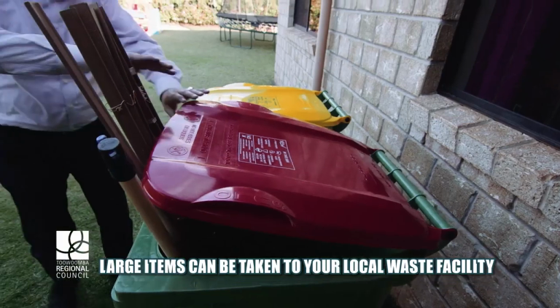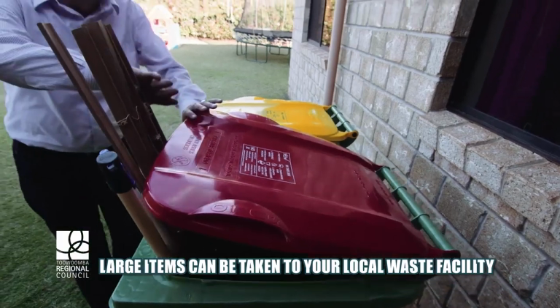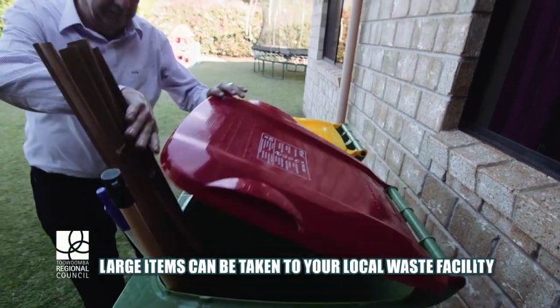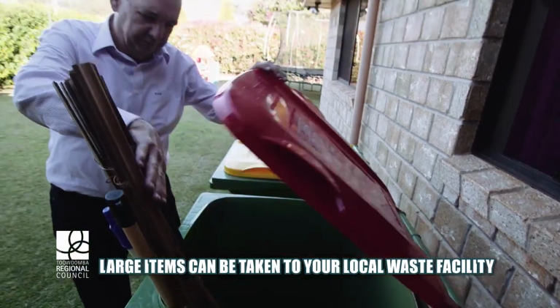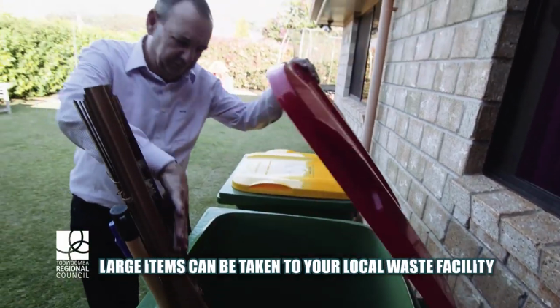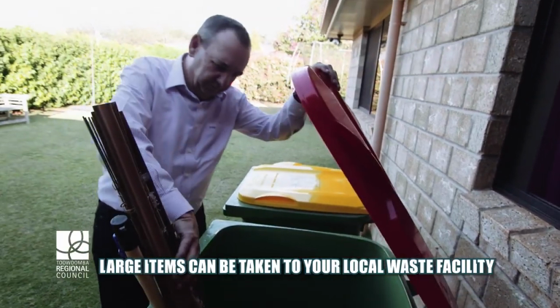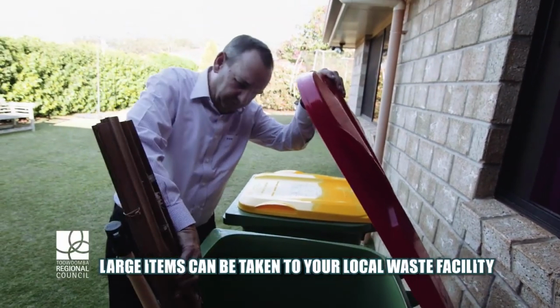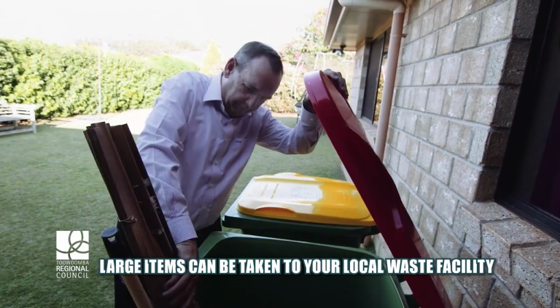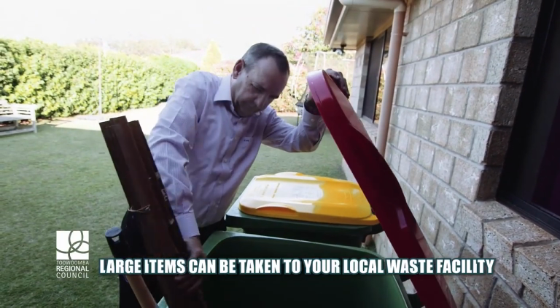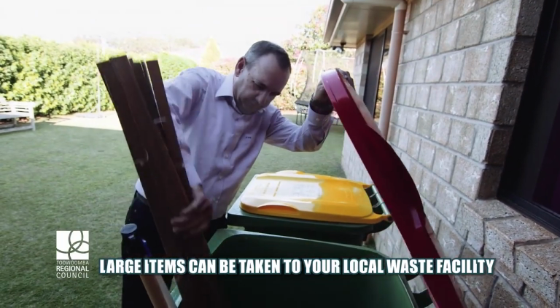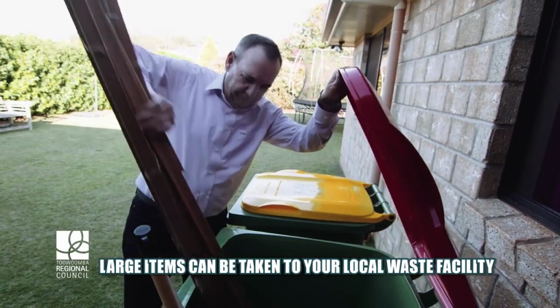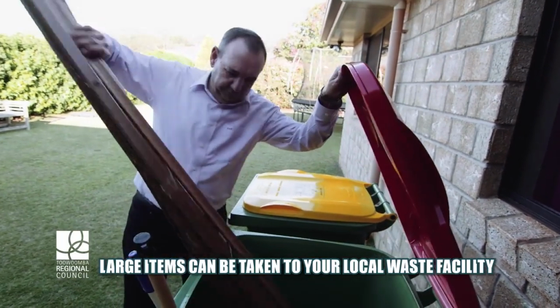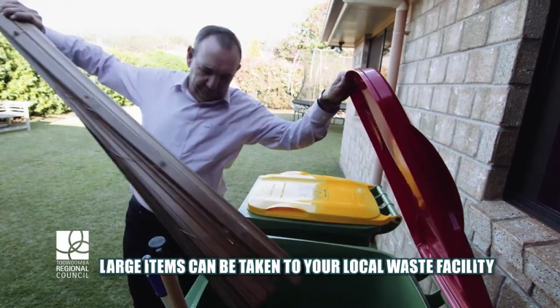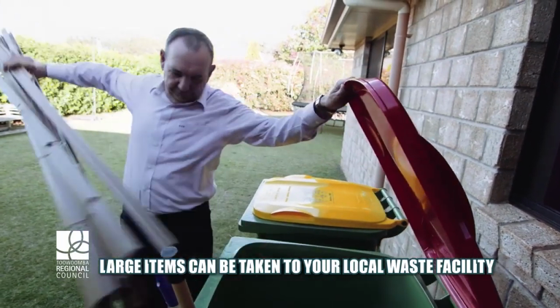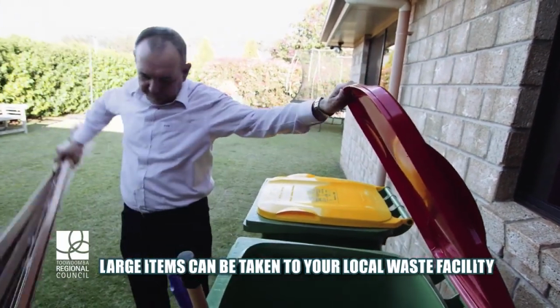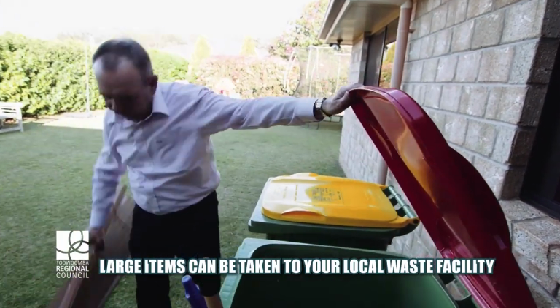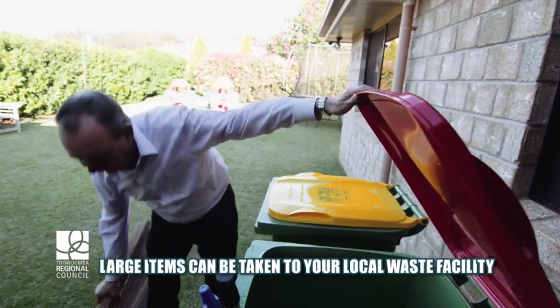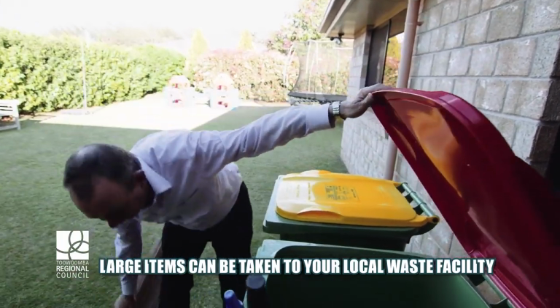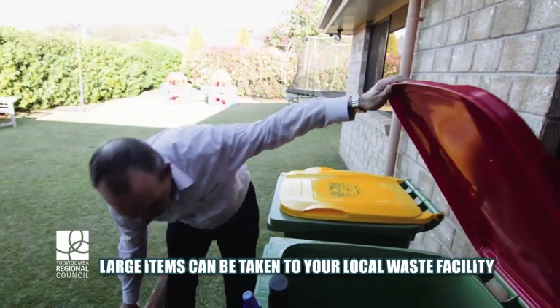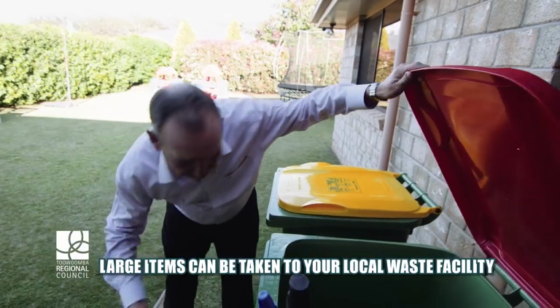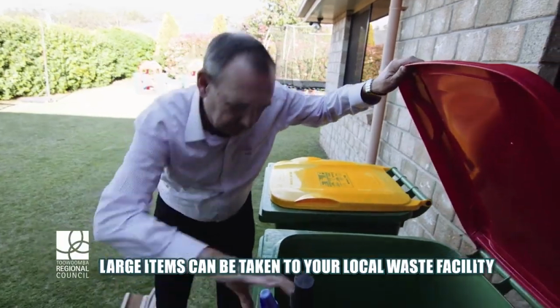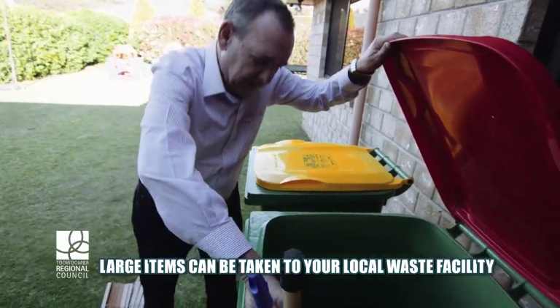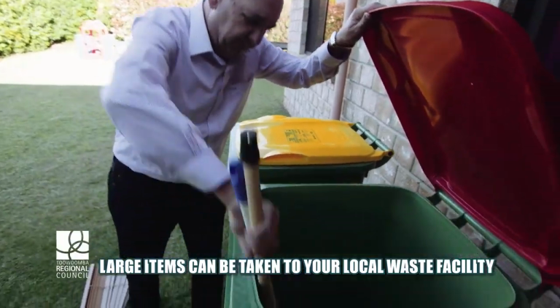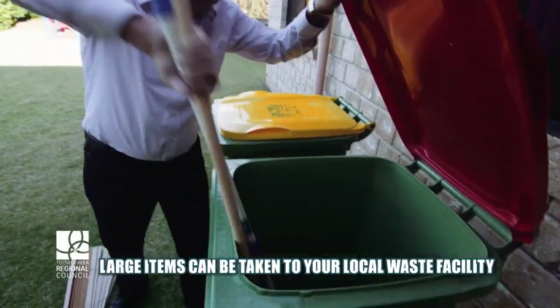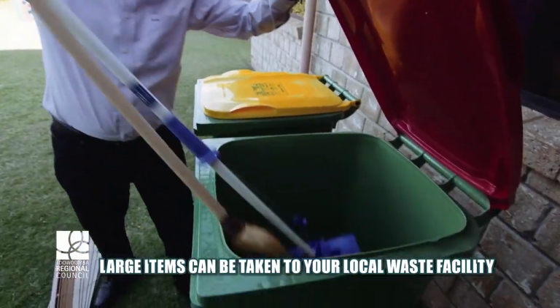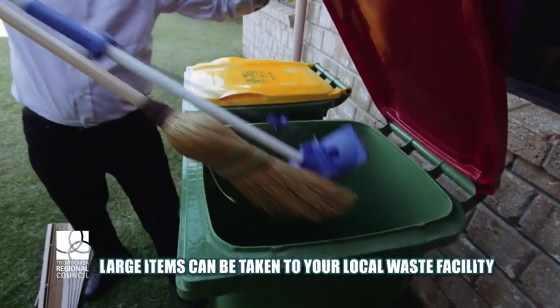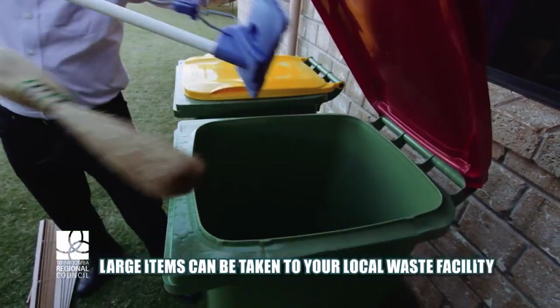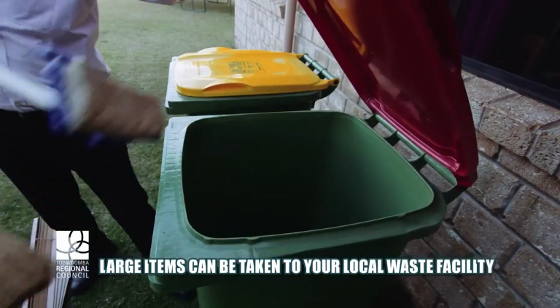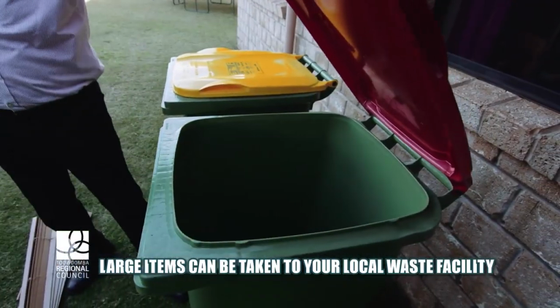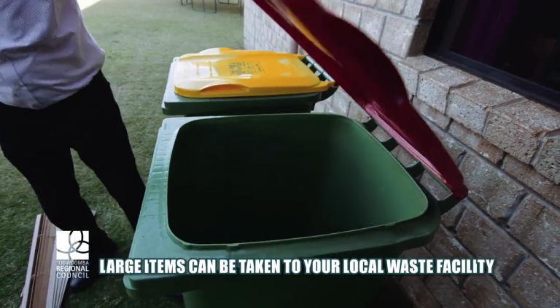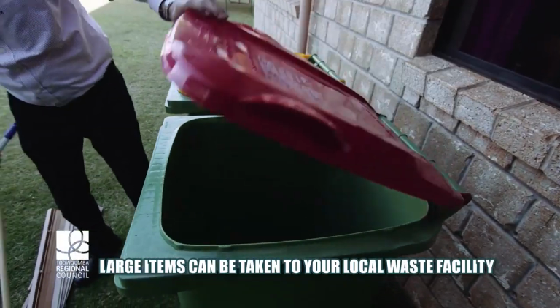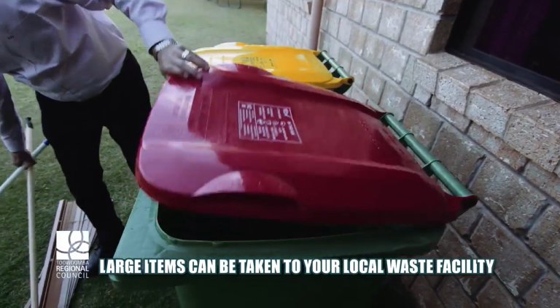Remember, items longer than 50cm can damage the truck's handling systems, so please break them up.